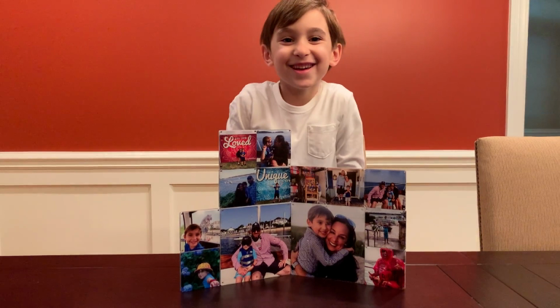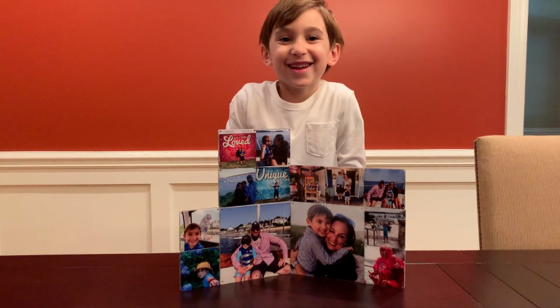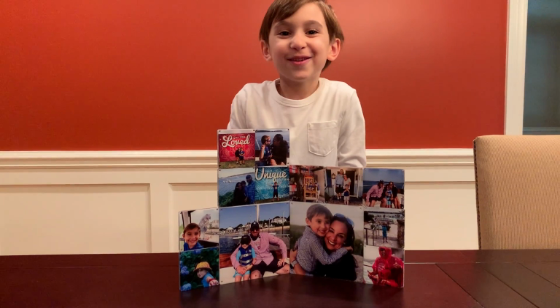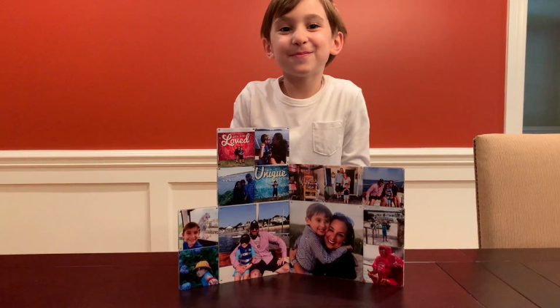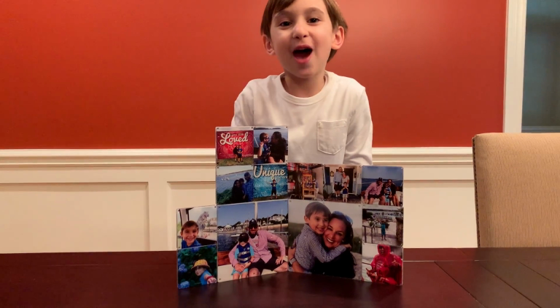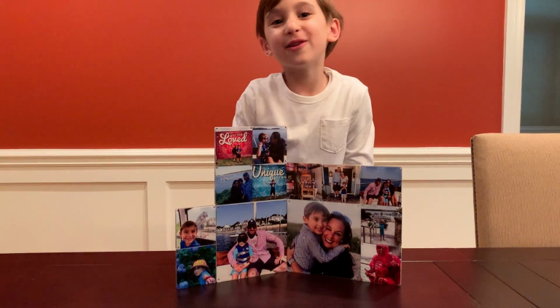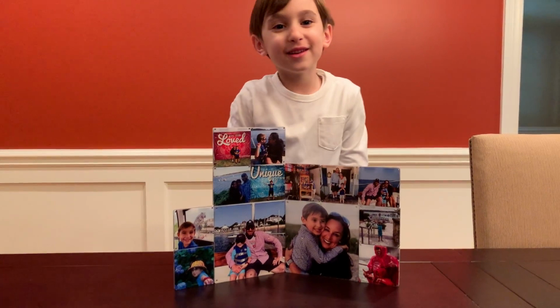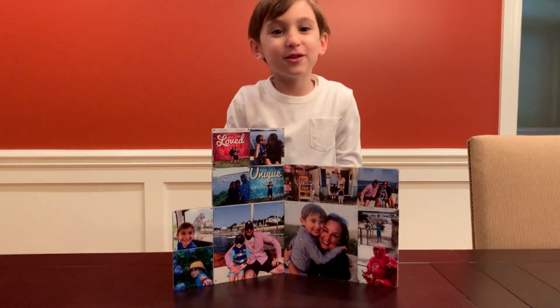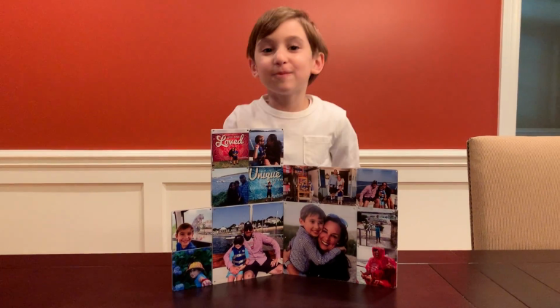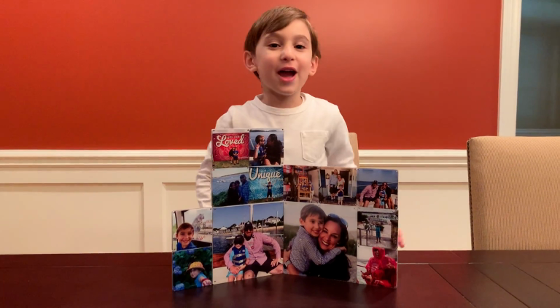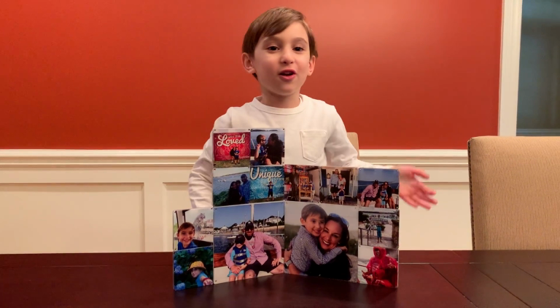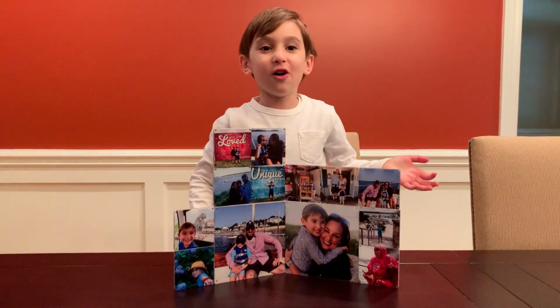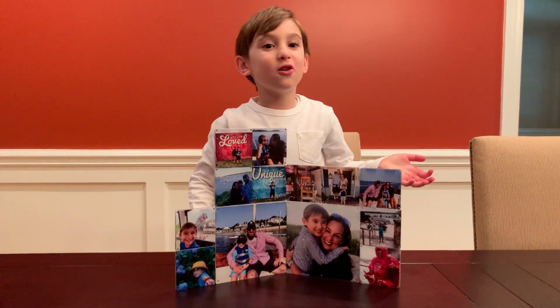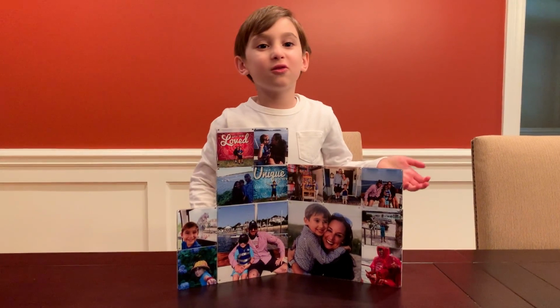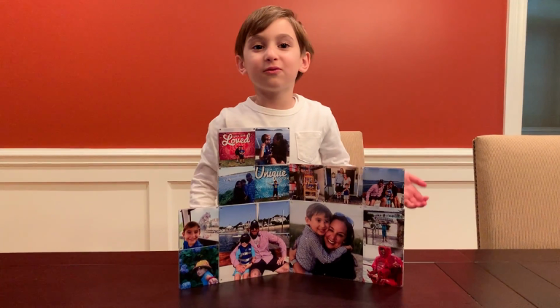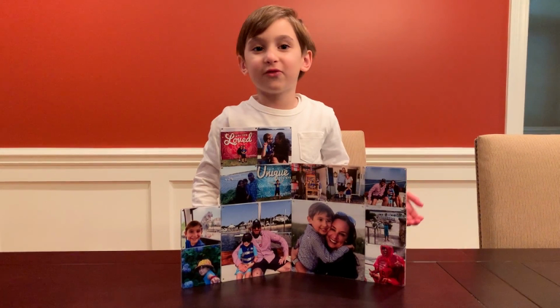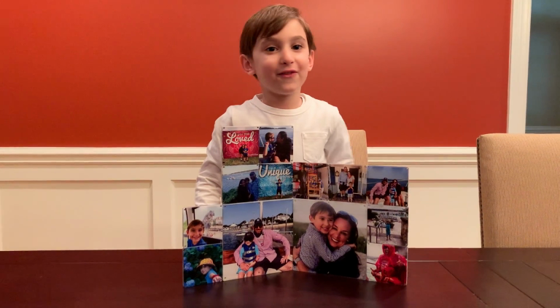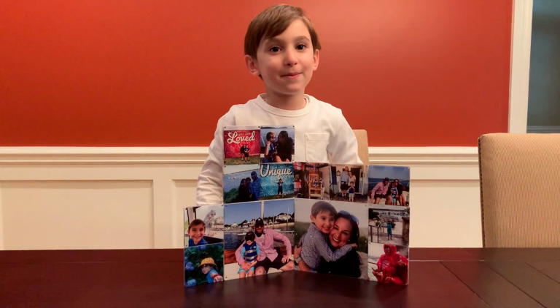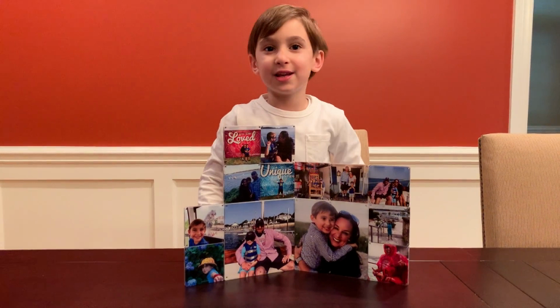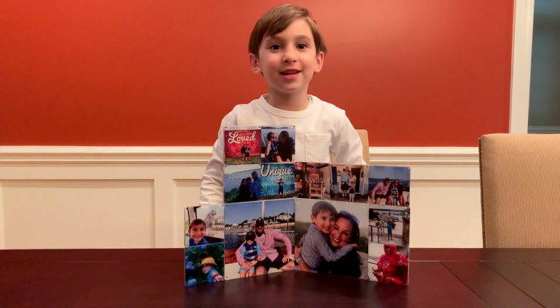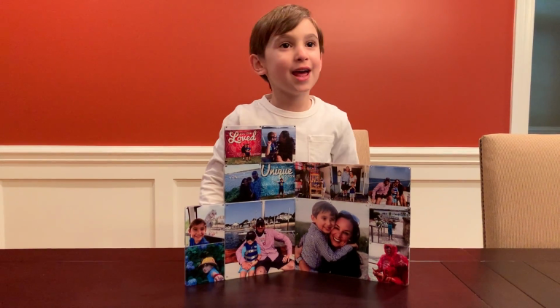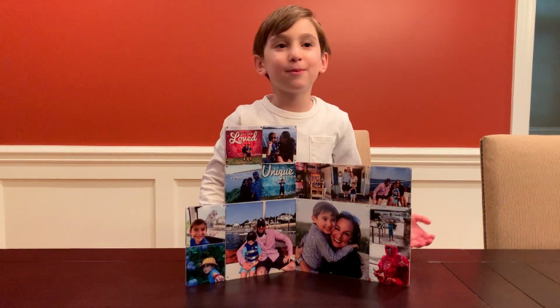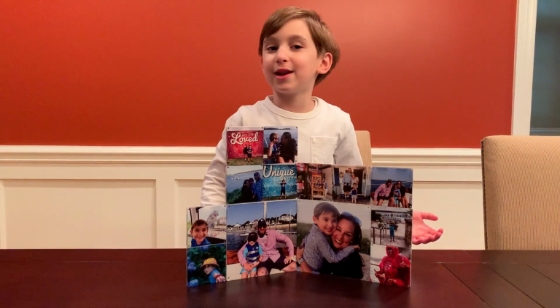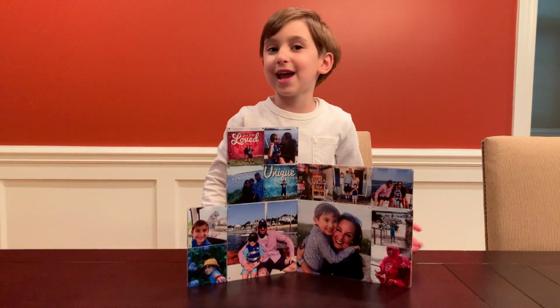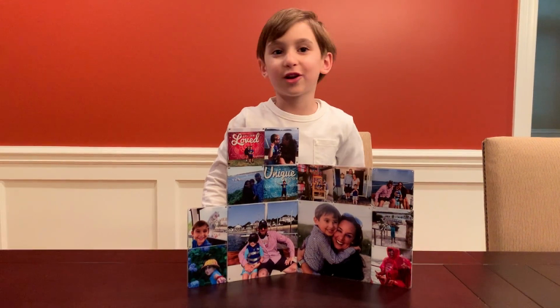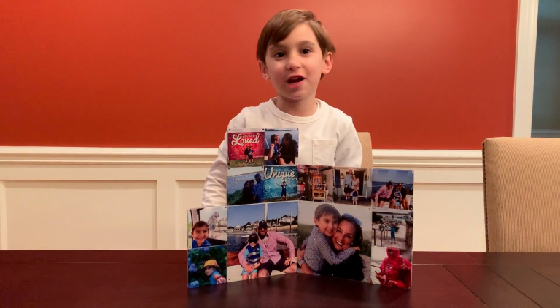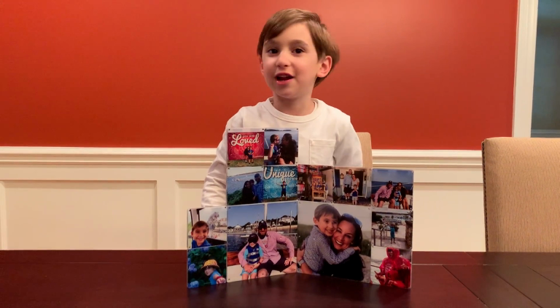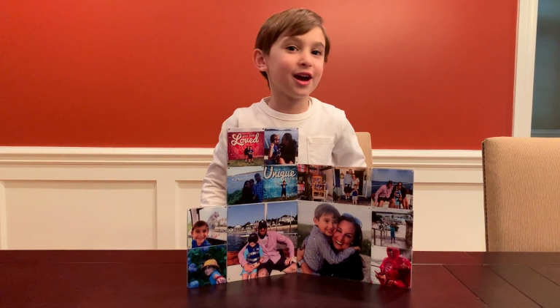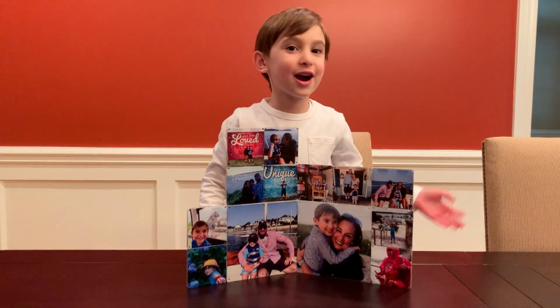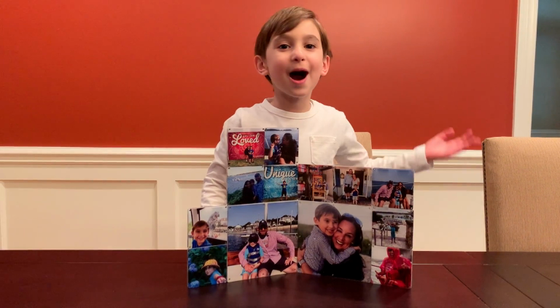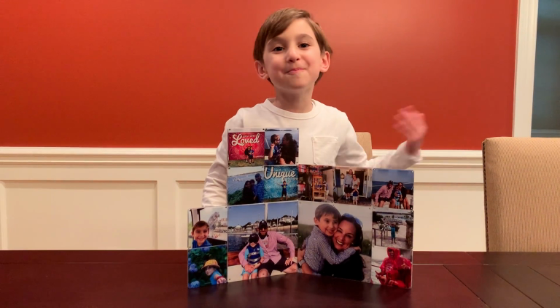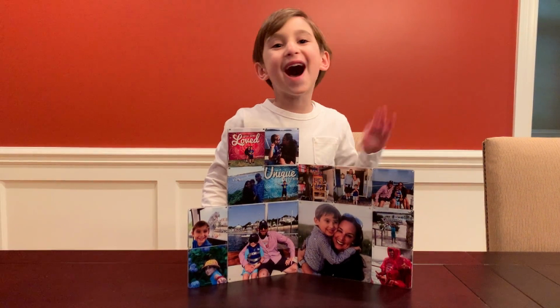You can buy your own for families and anybody at createon.com. Bye!